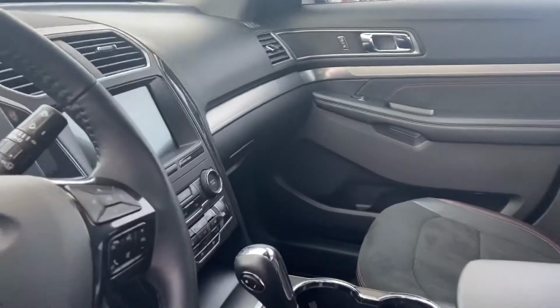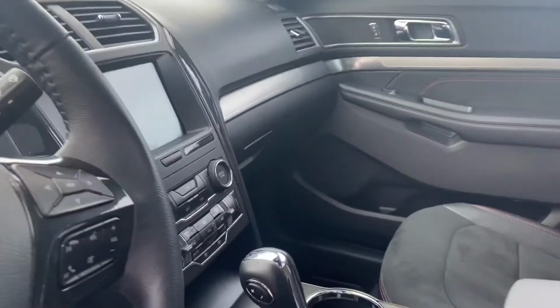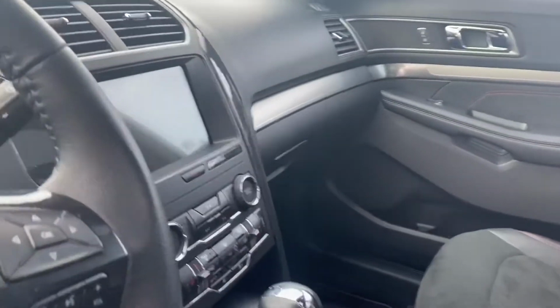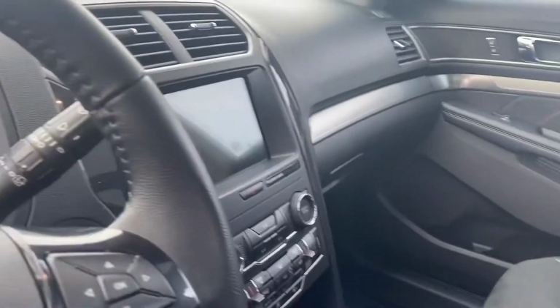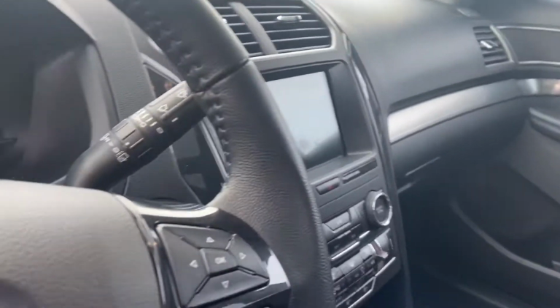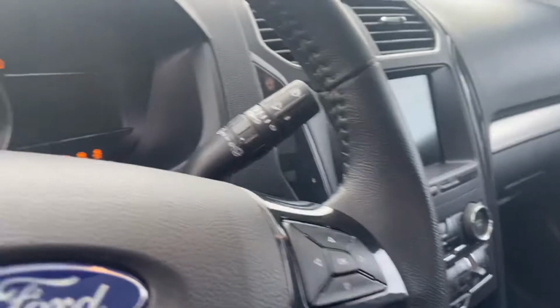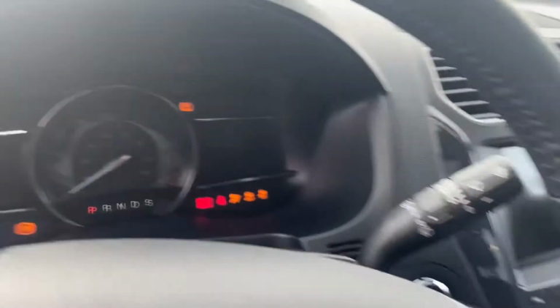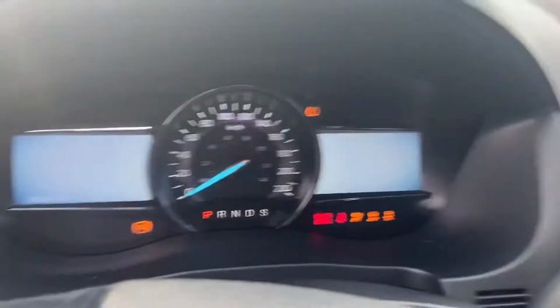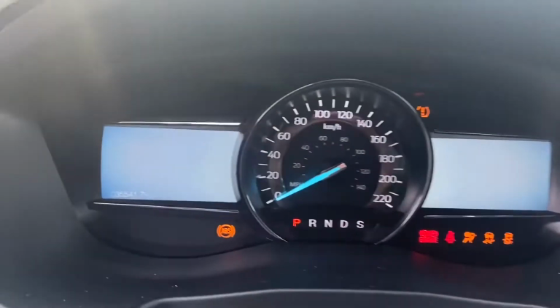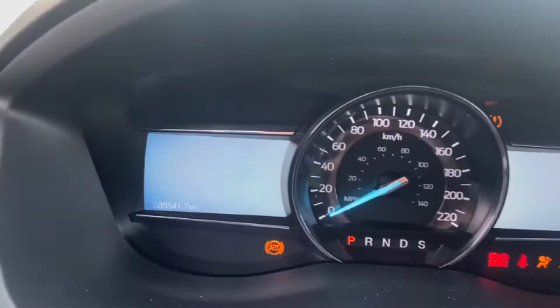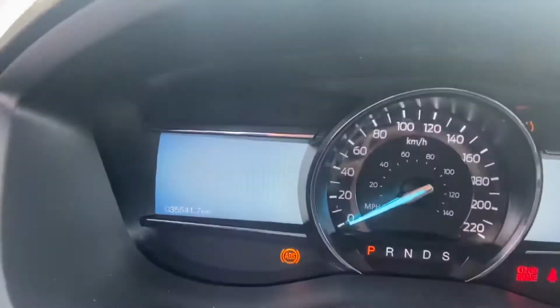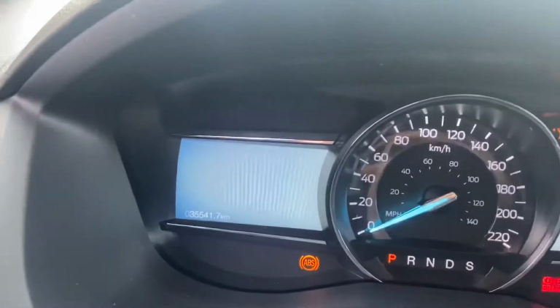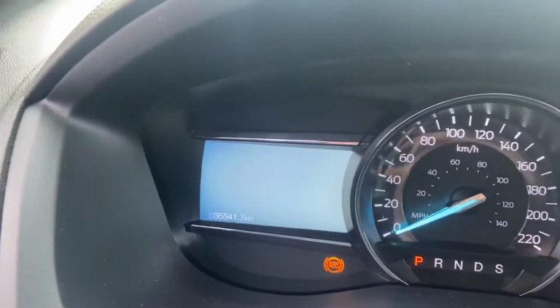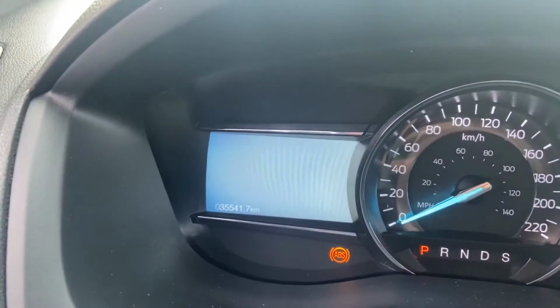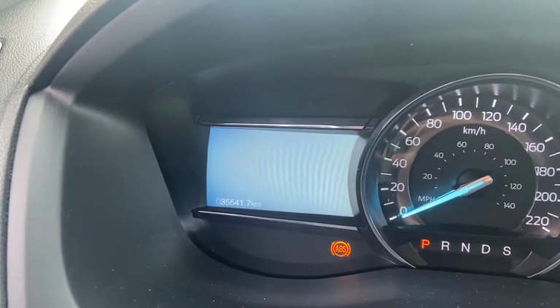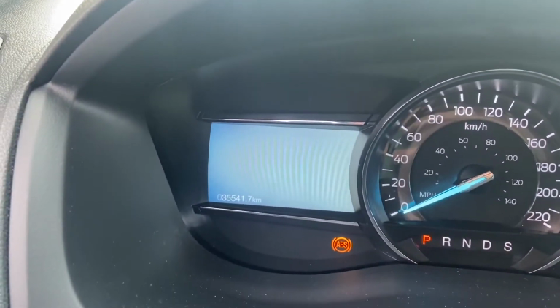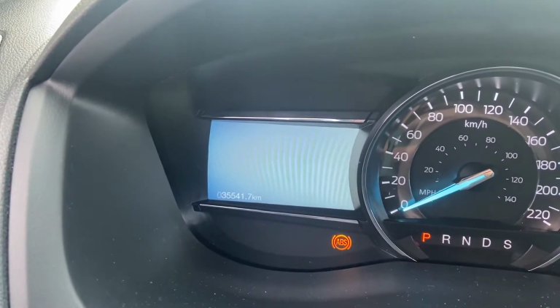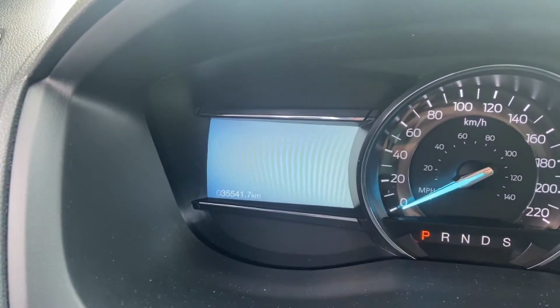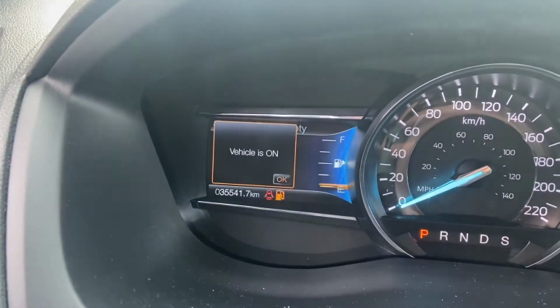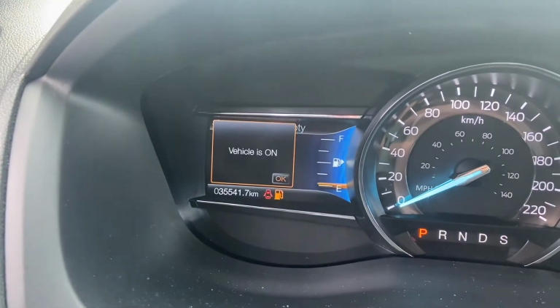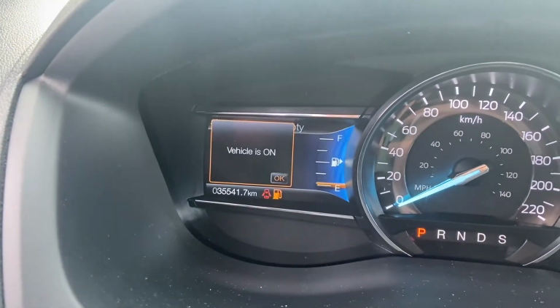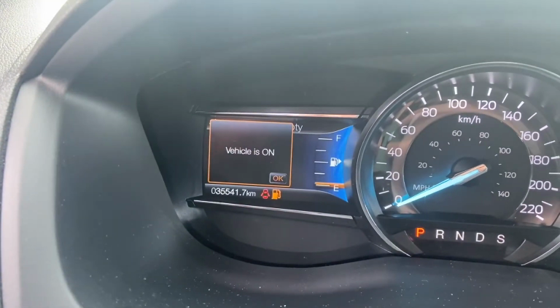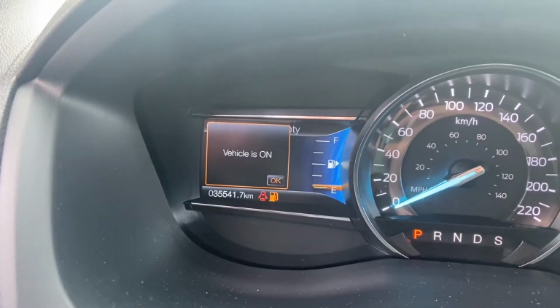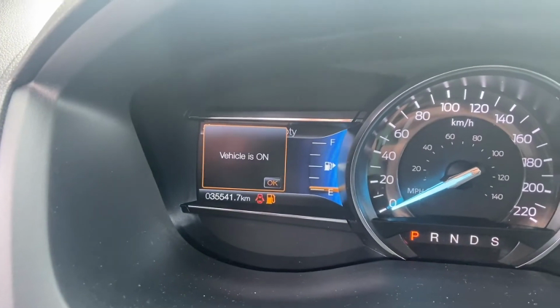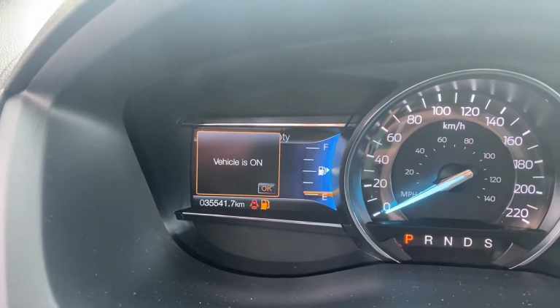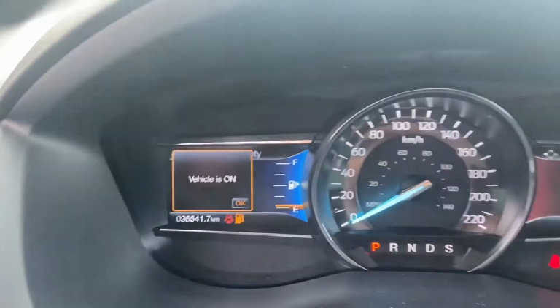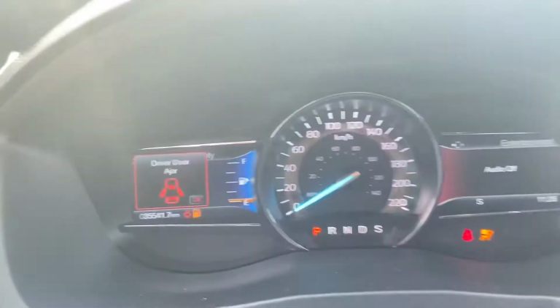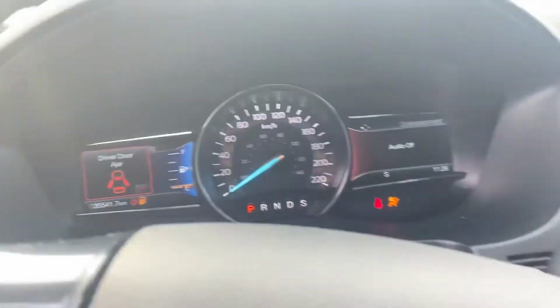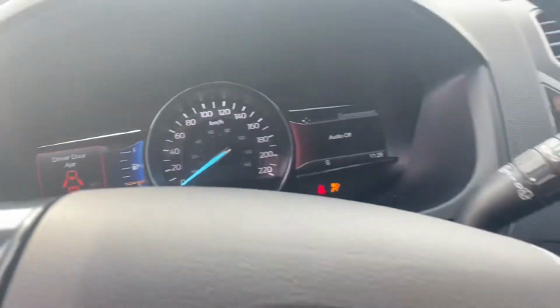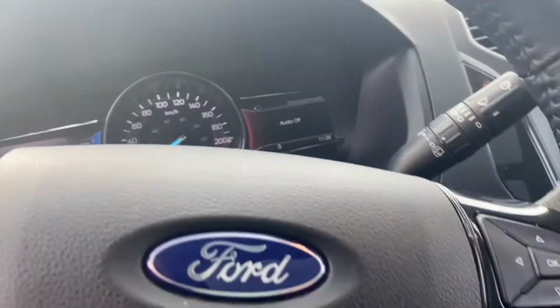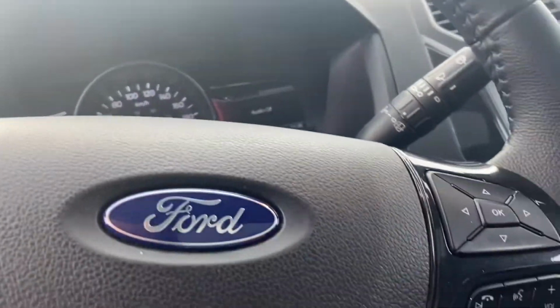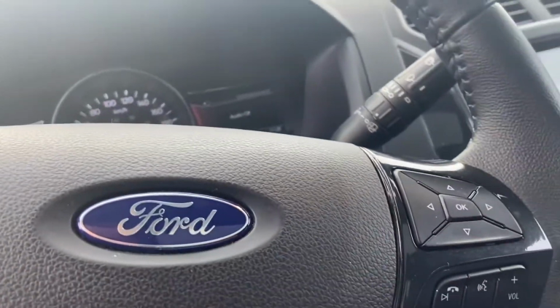Pretty low clicks on this vehicle — I'll just light that up so you can see. It's got 35,541 kilometers on it, nice and low.